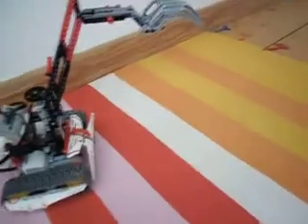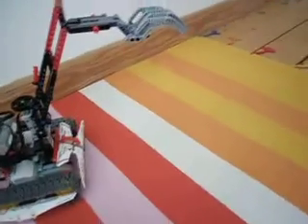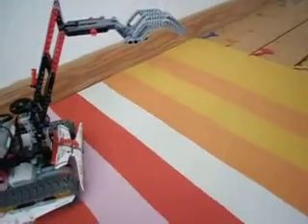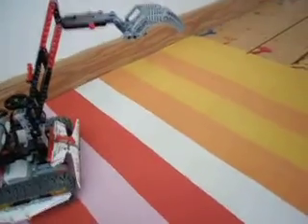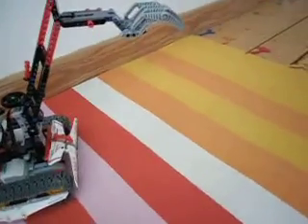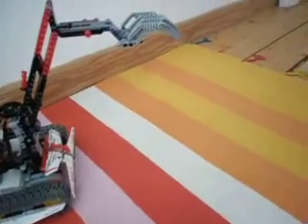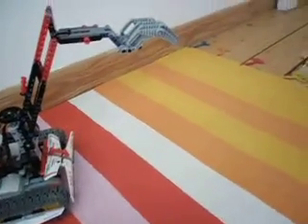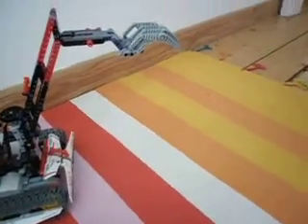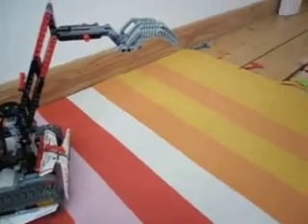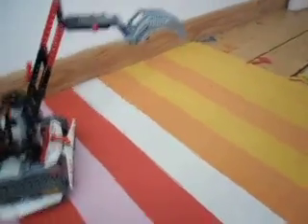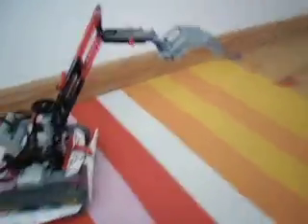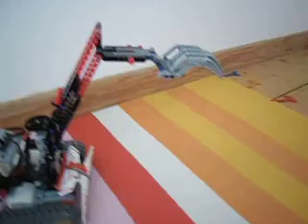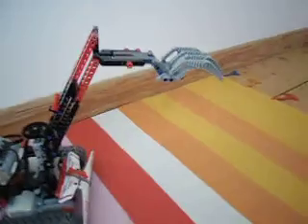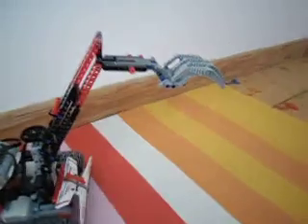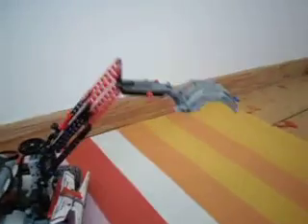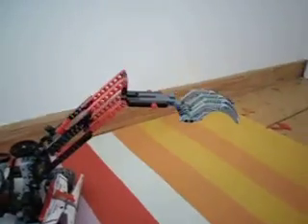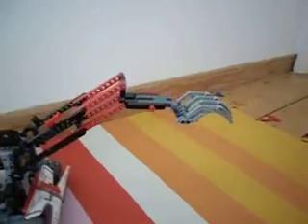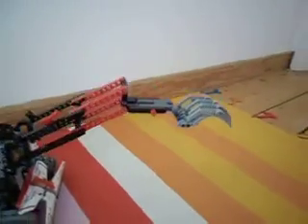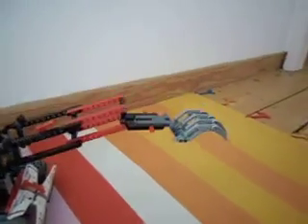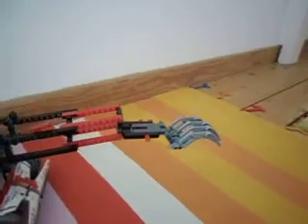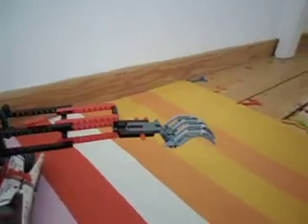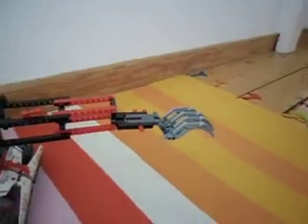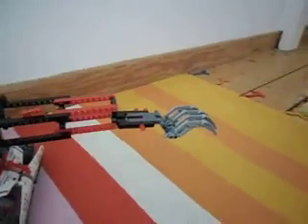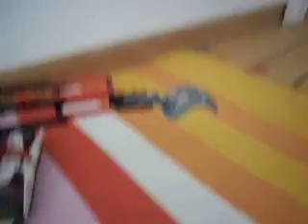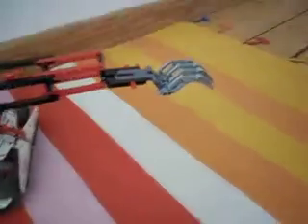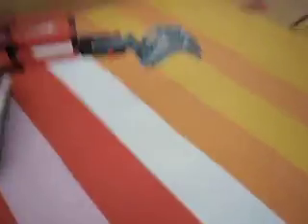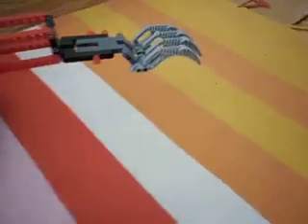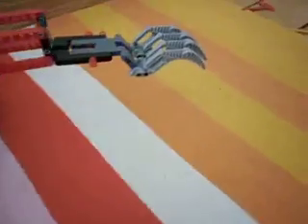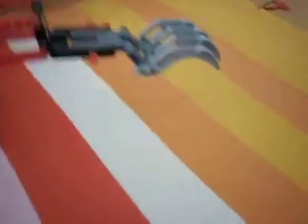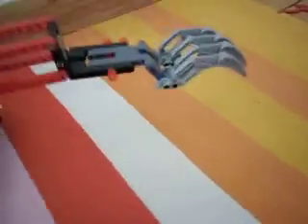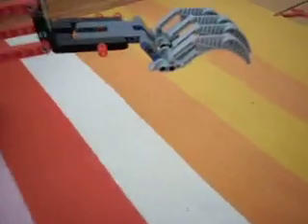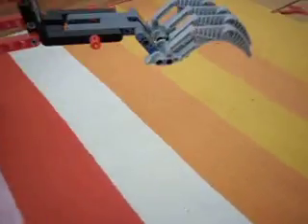It's basically the NXT Tribot grabber arms attached together with a 3M beam. There is no power function in that but it can be lifted up, it can be moved up and down.